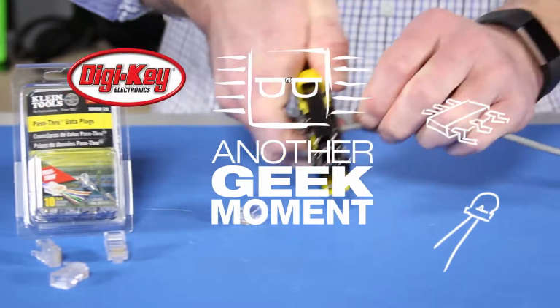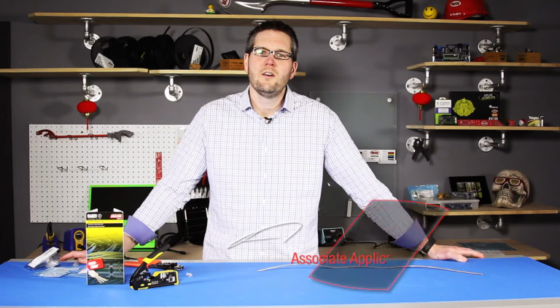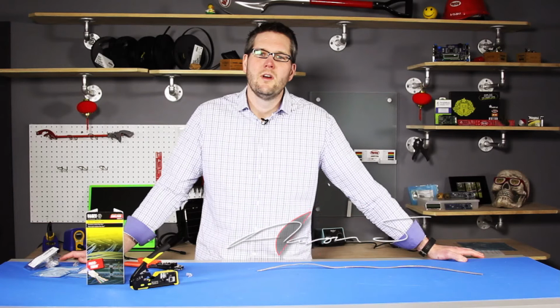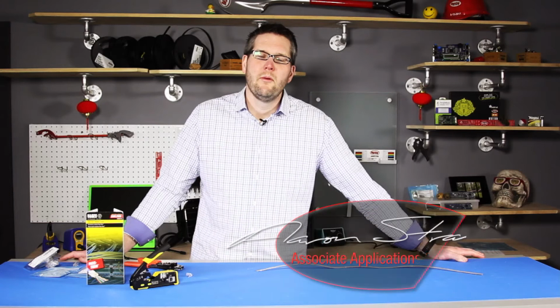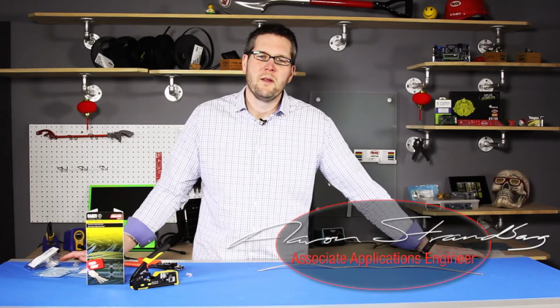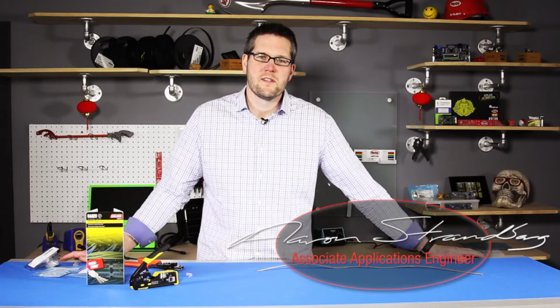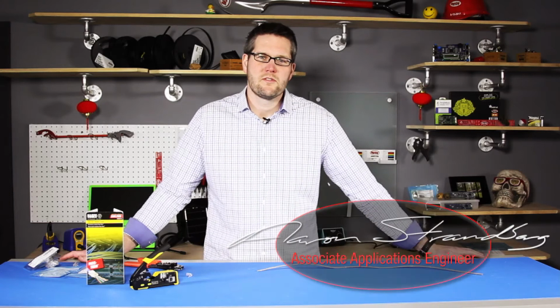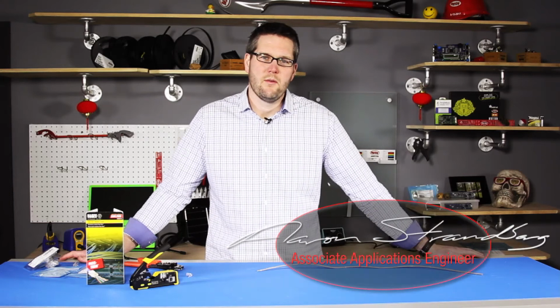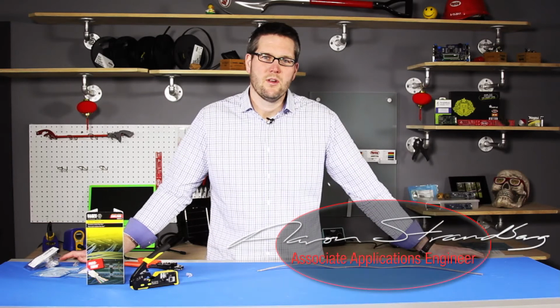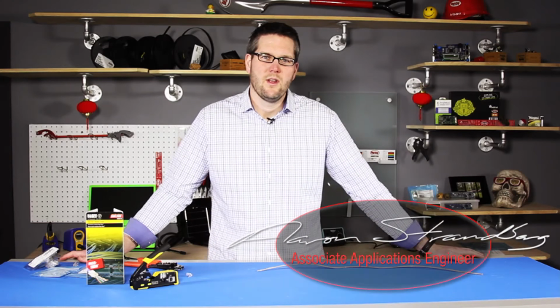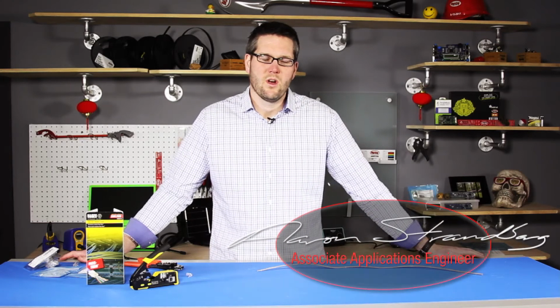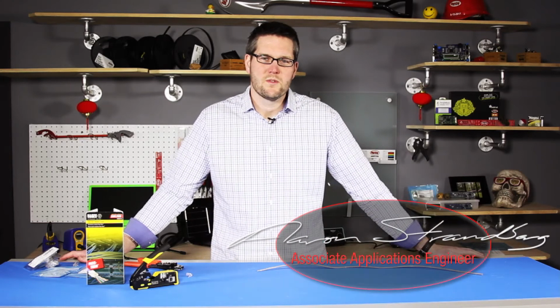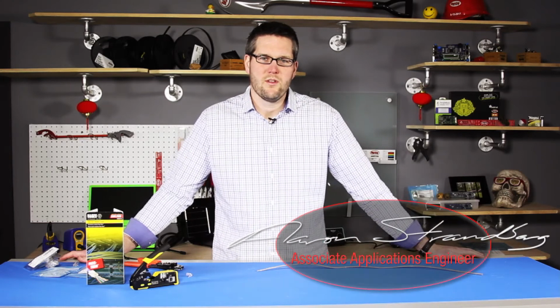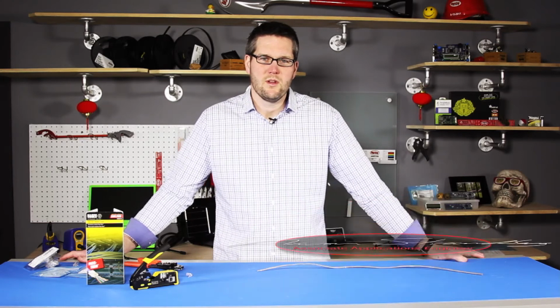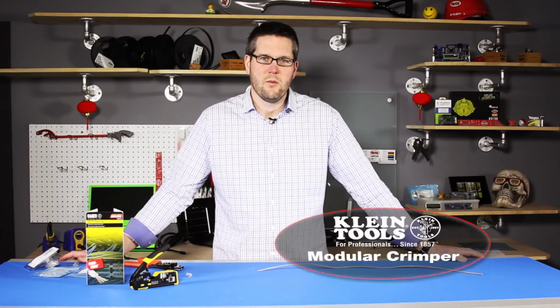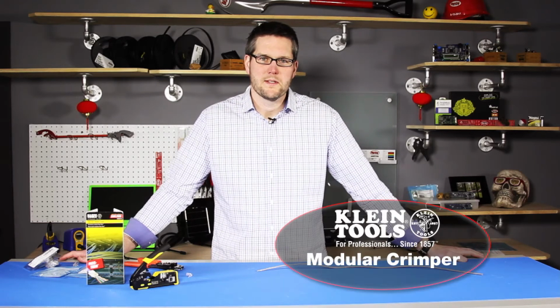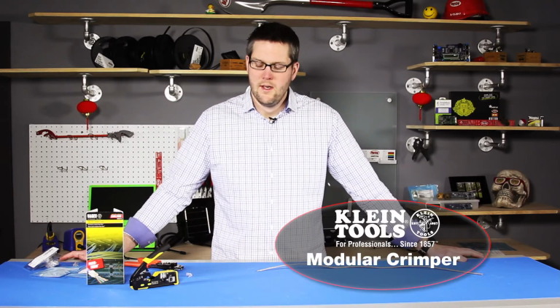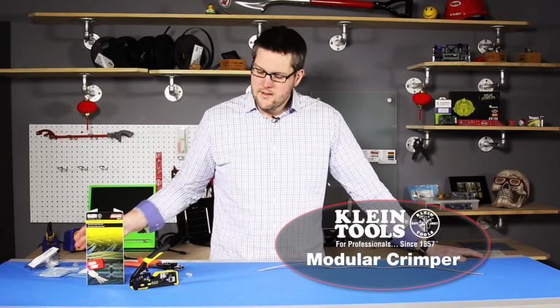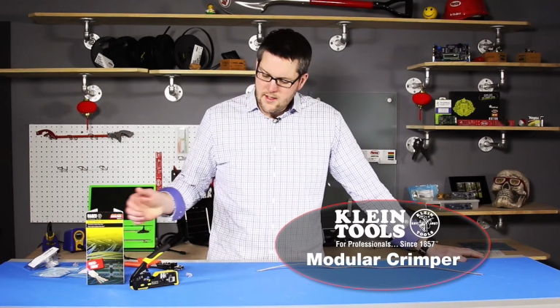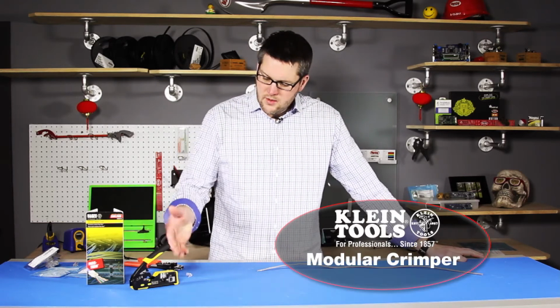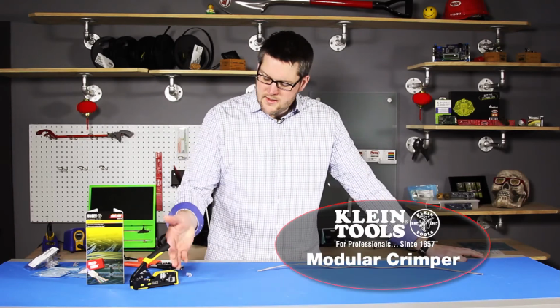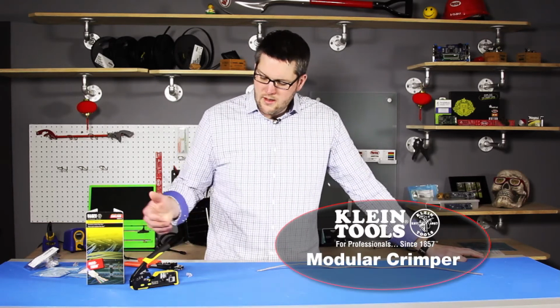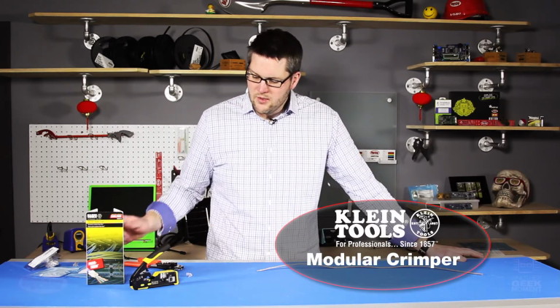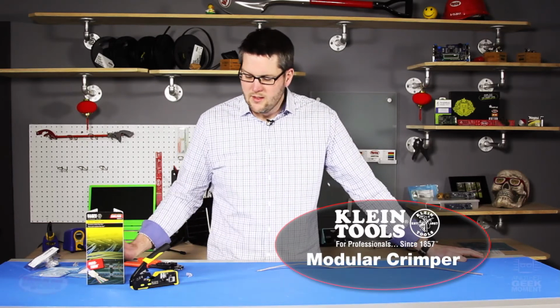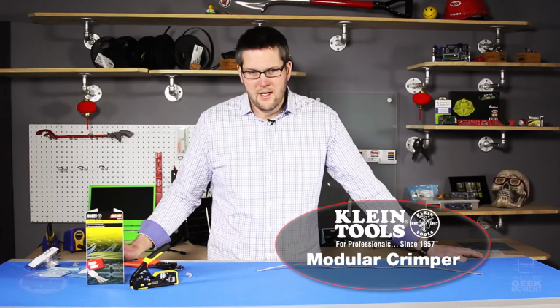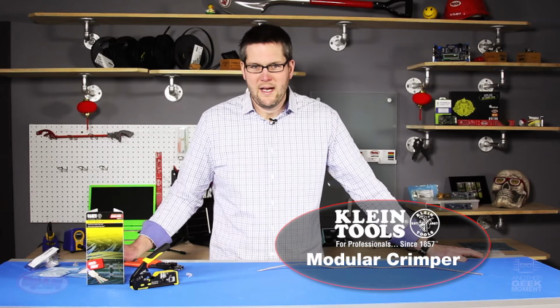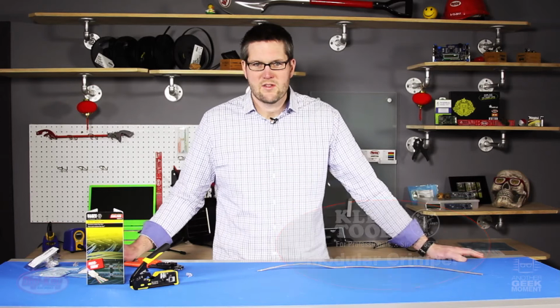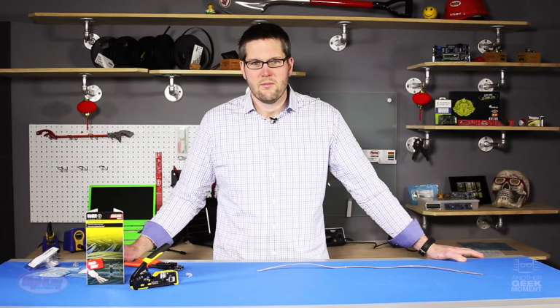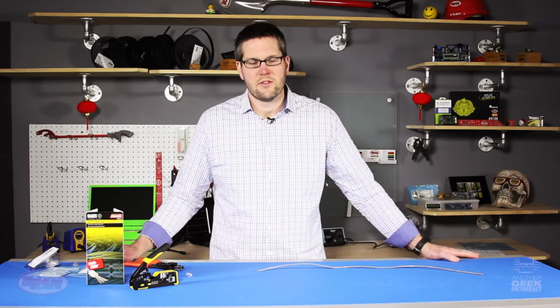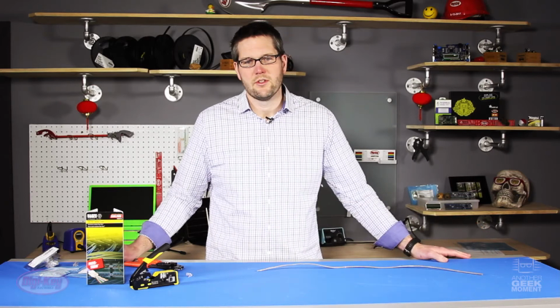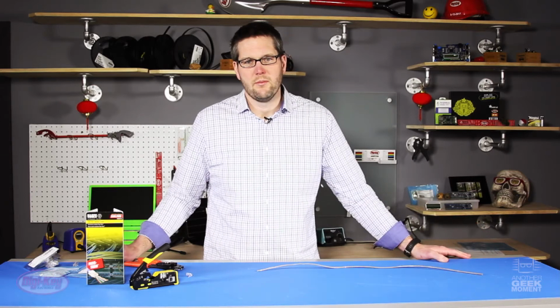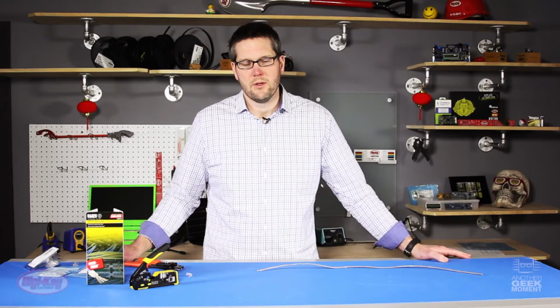Hello, my name is Aaron Strandberg and welcome to another Geek Moment. Today we're going to talk about the Klein Pass-Through Modular Crimper.